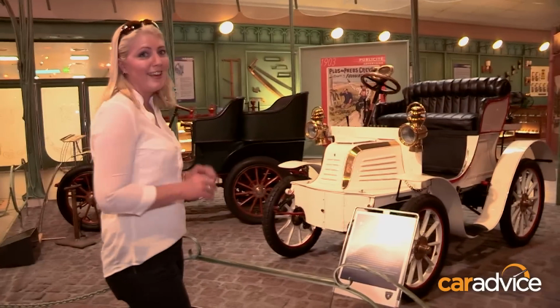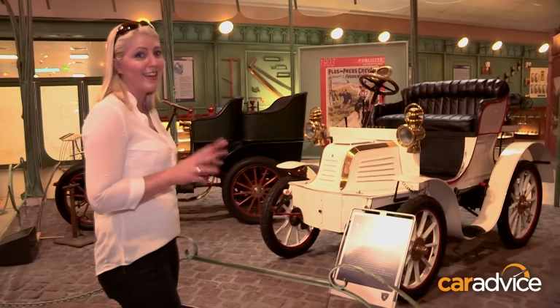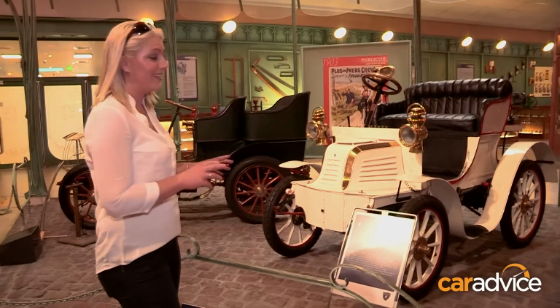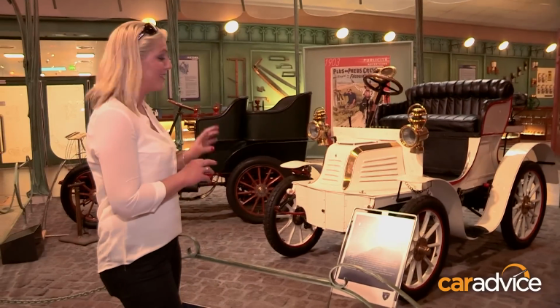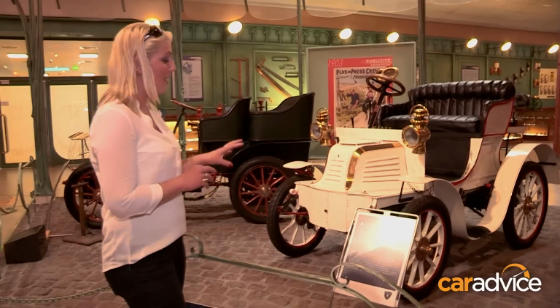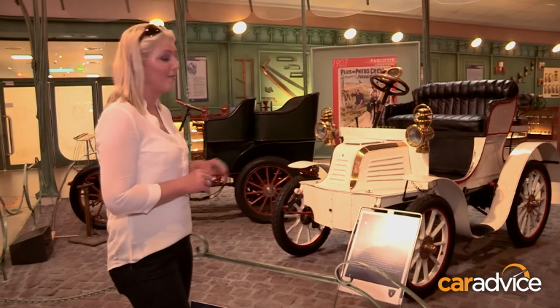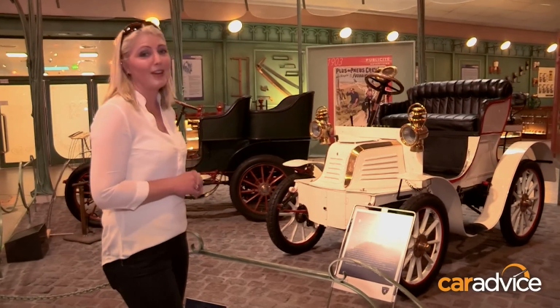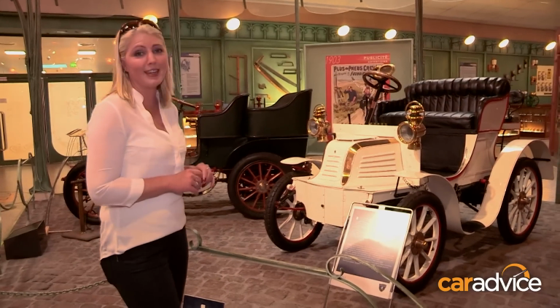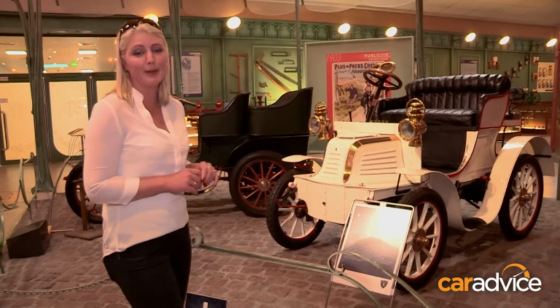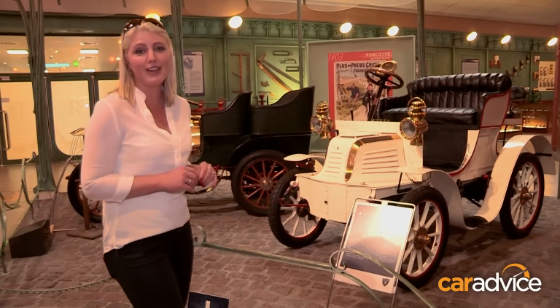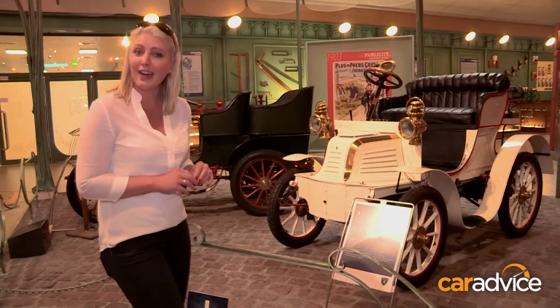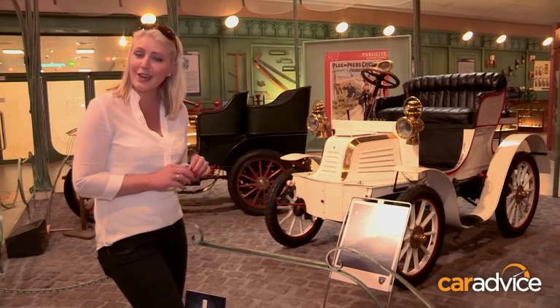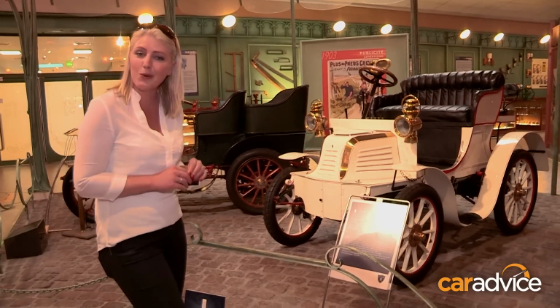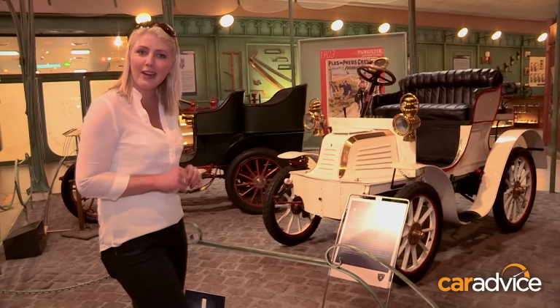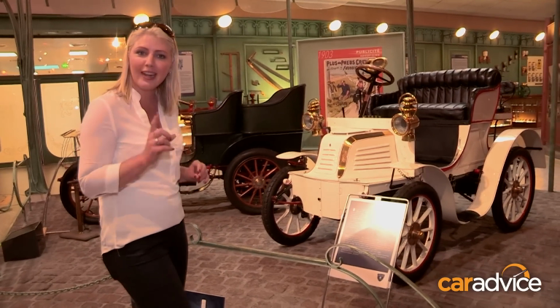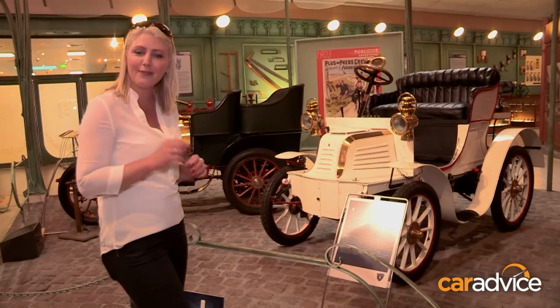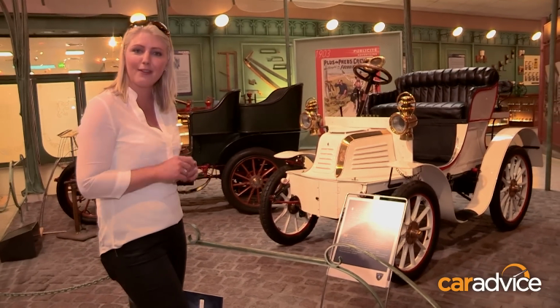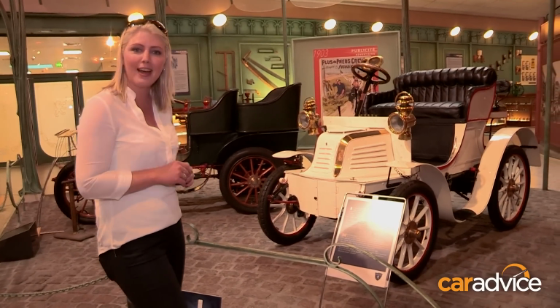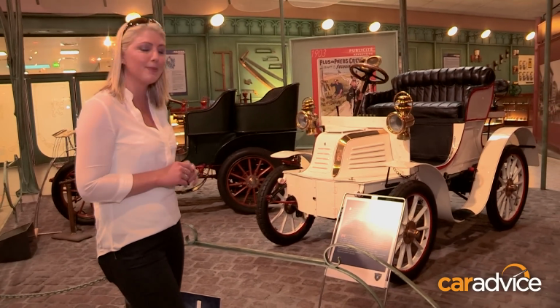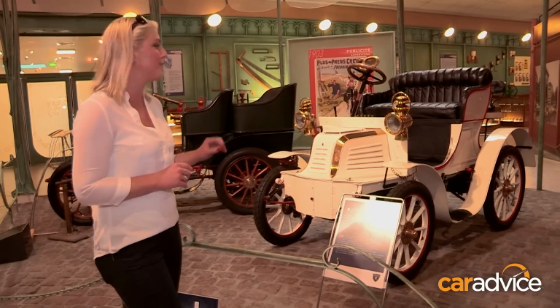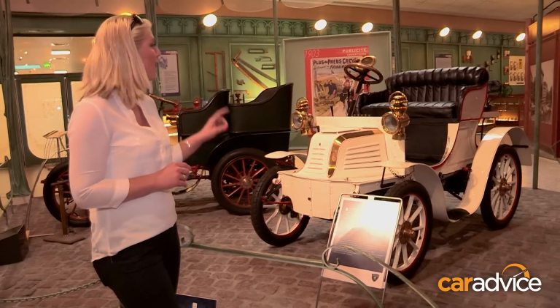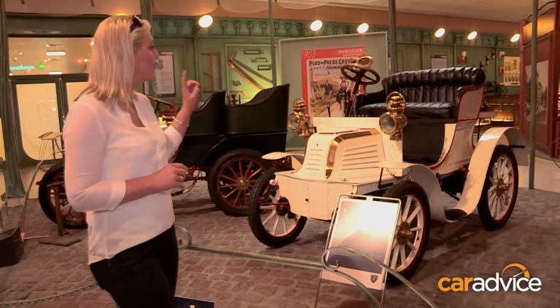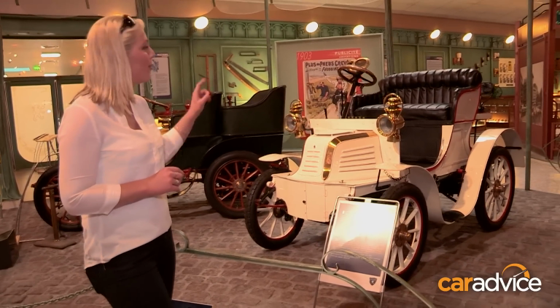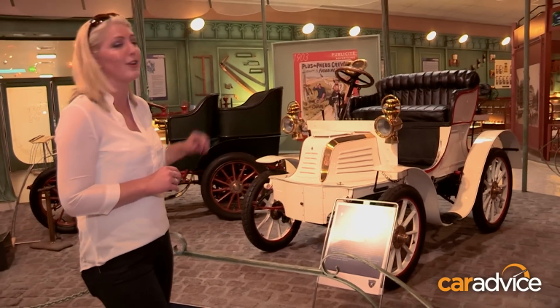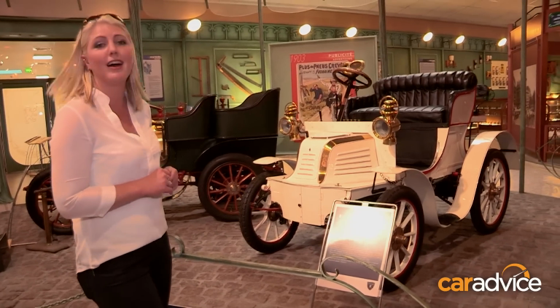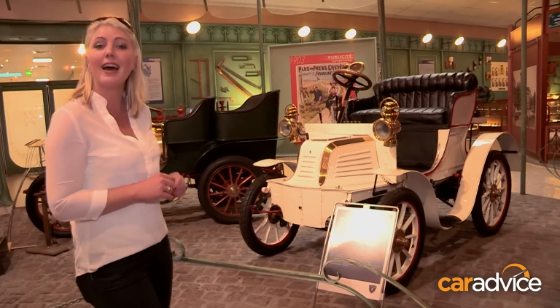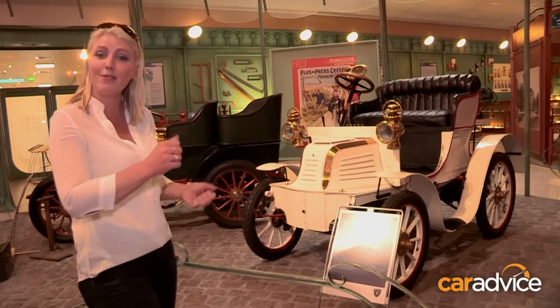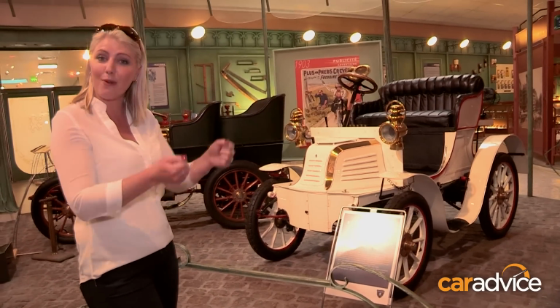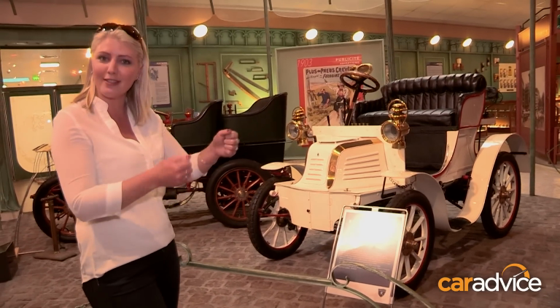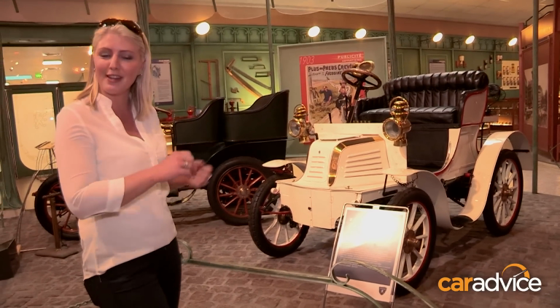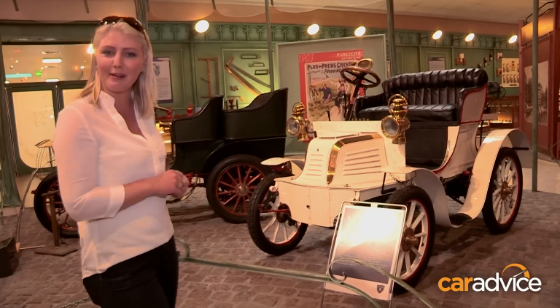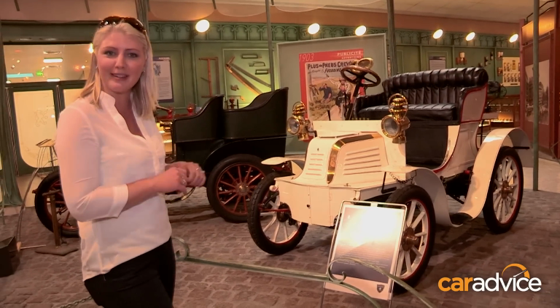This is the Type 36, built in 1901, and here's a fun fact — it was the first Peugeot car to have the round steering wheel.